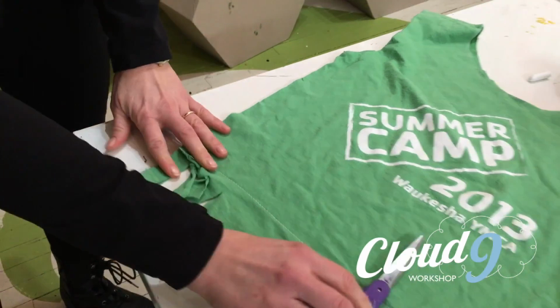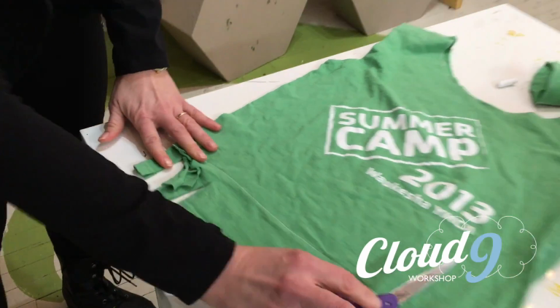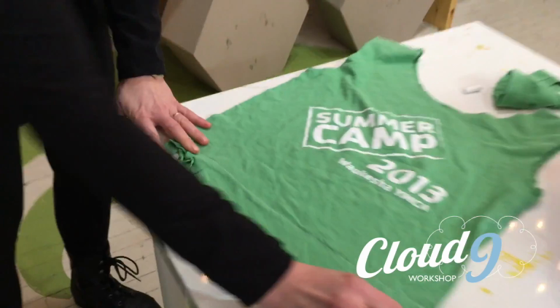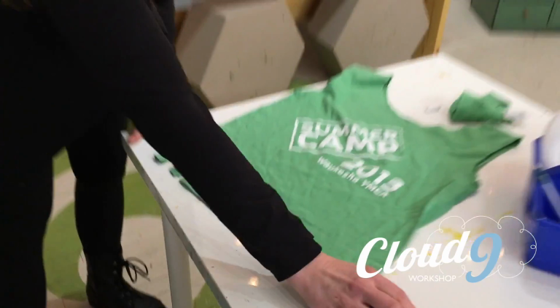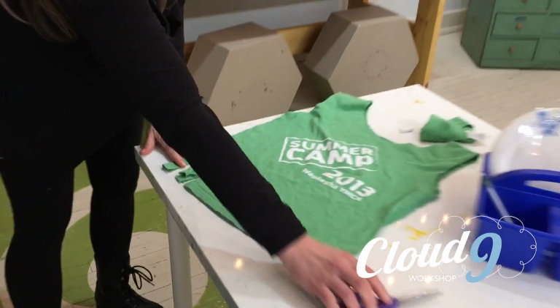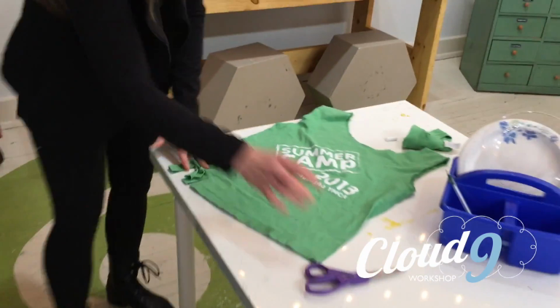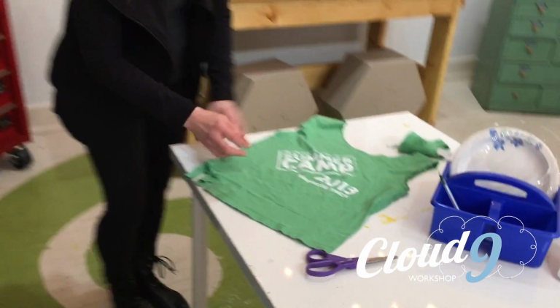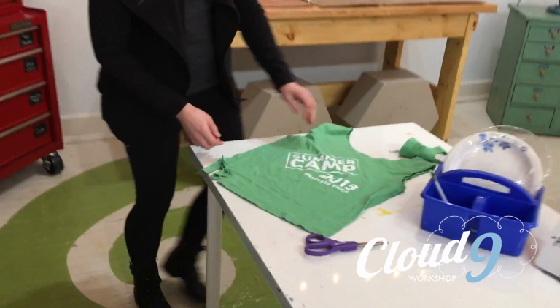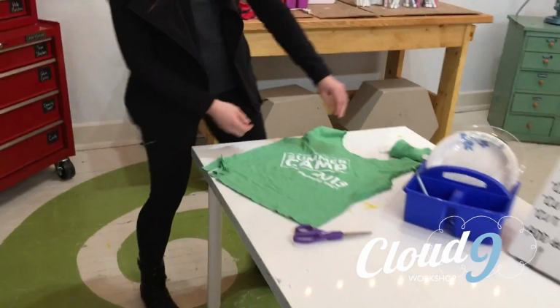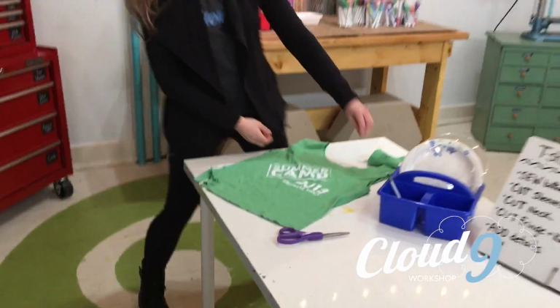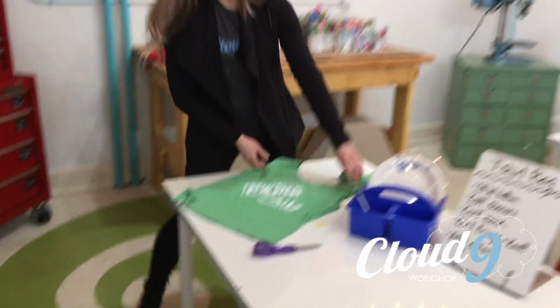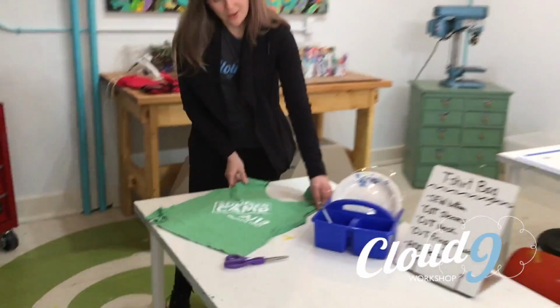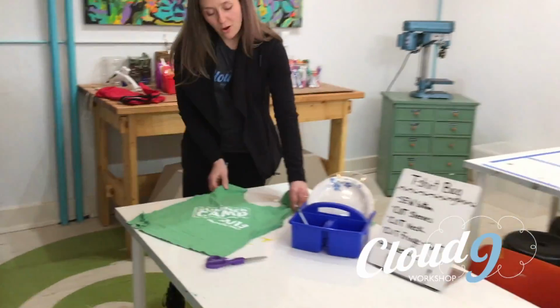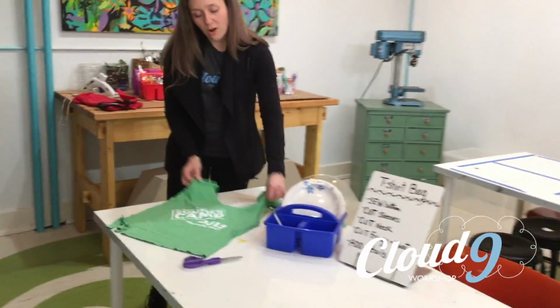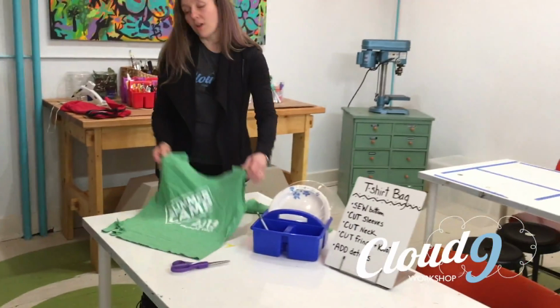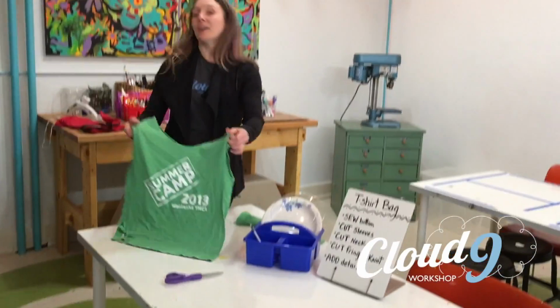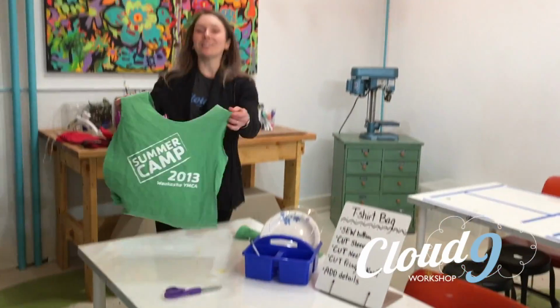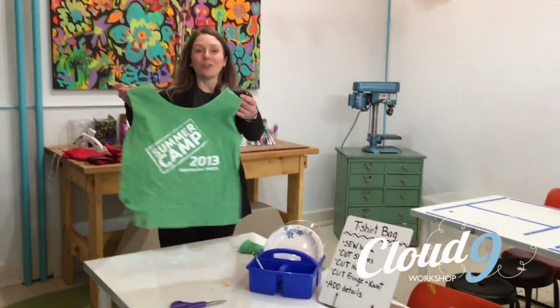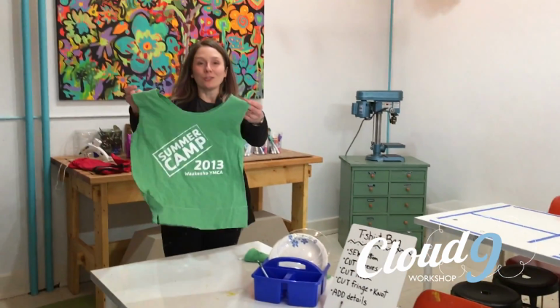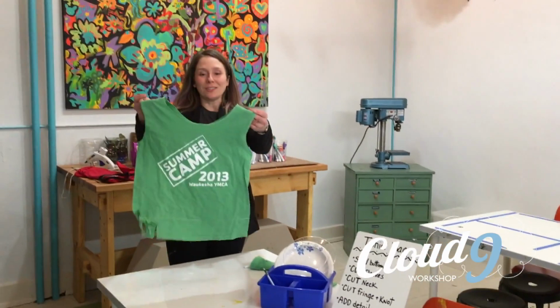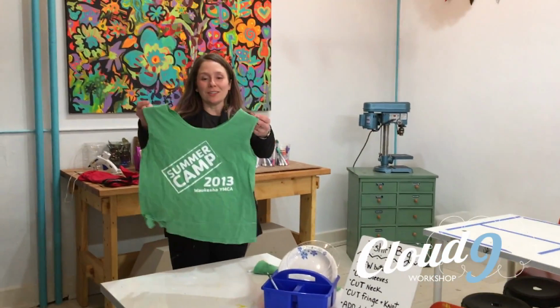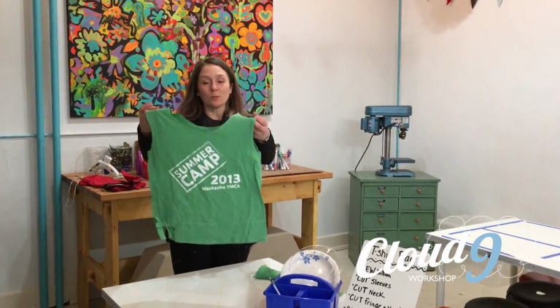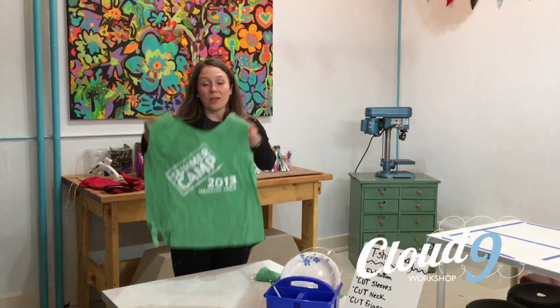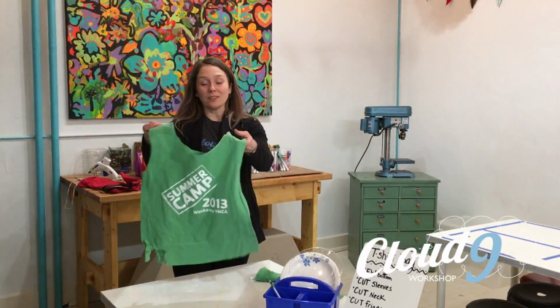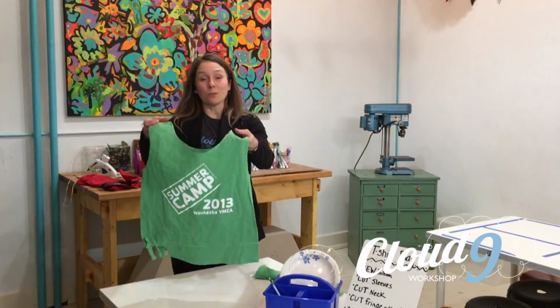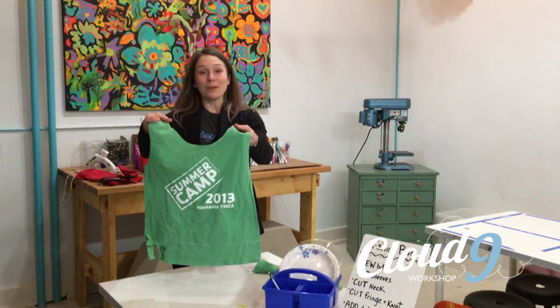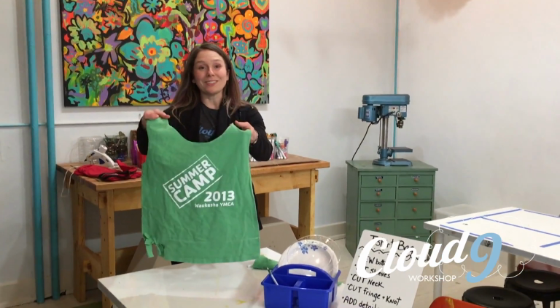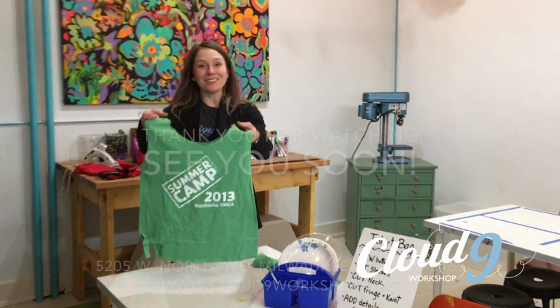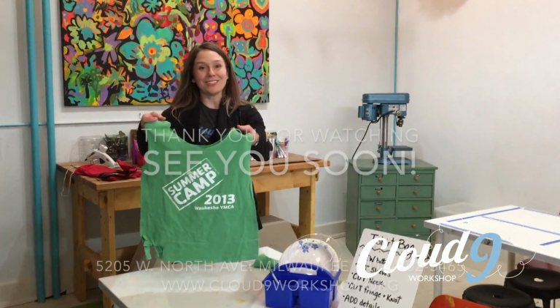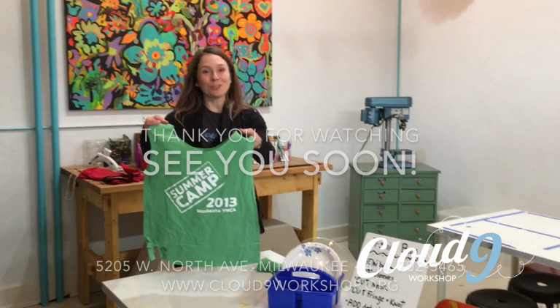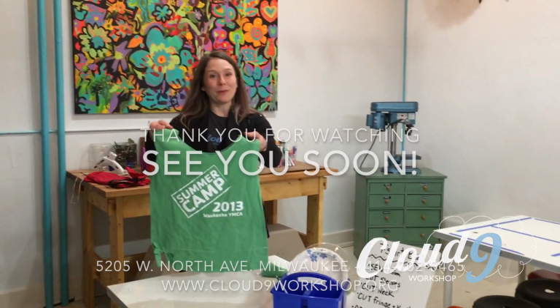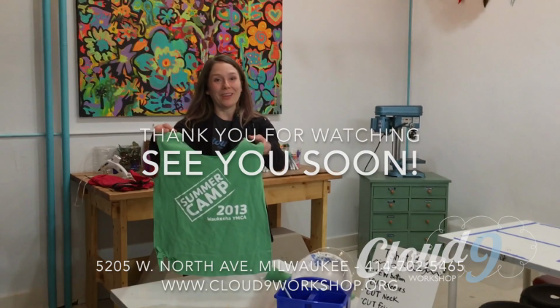You can knot all of your fringe. After you've done that, you can start to add all kinds of other details. But that is your basic t-shirt bag.